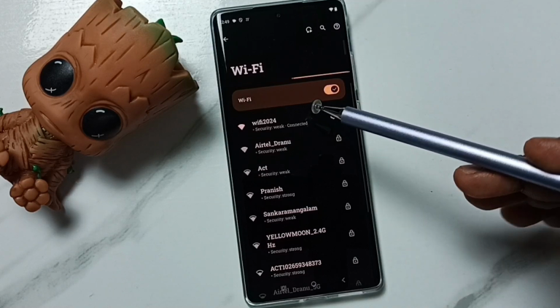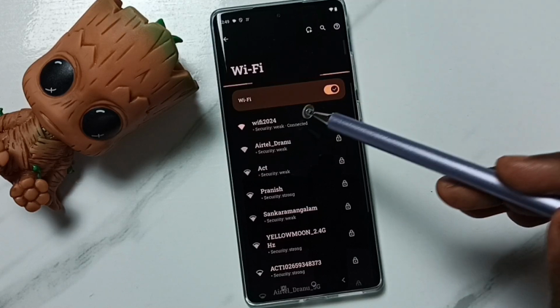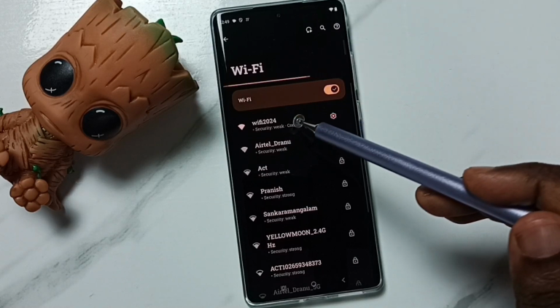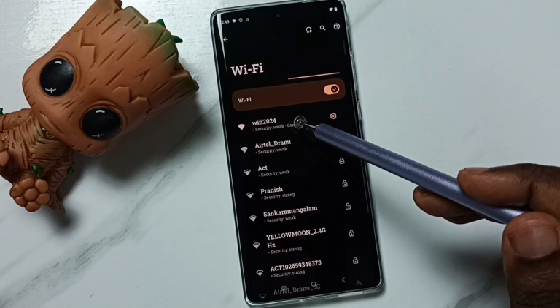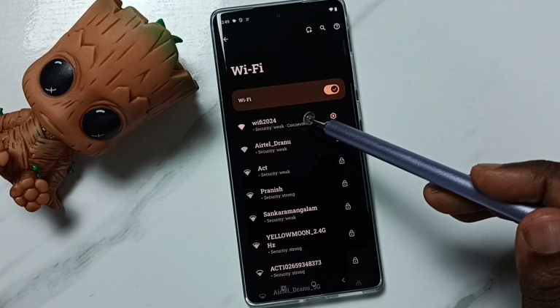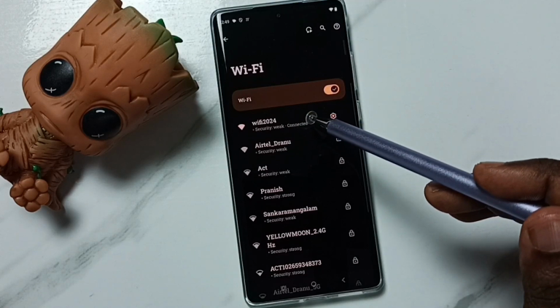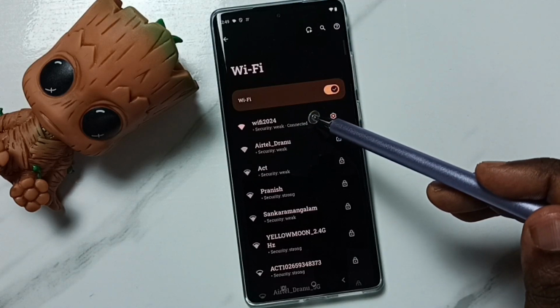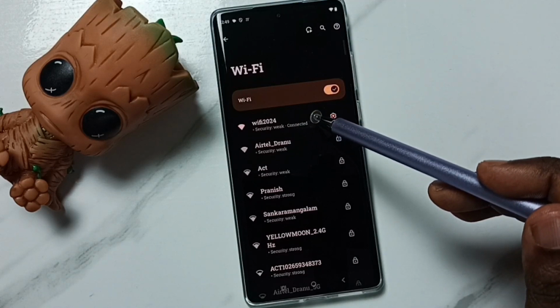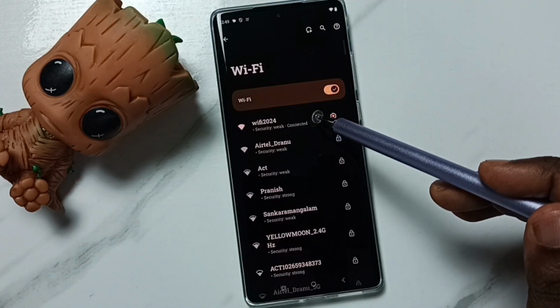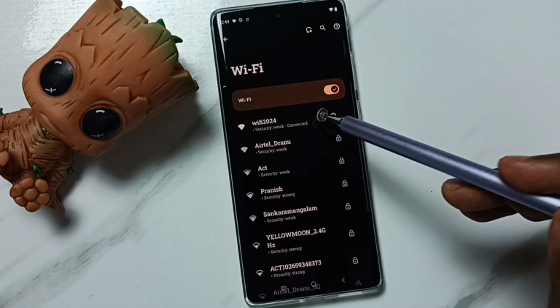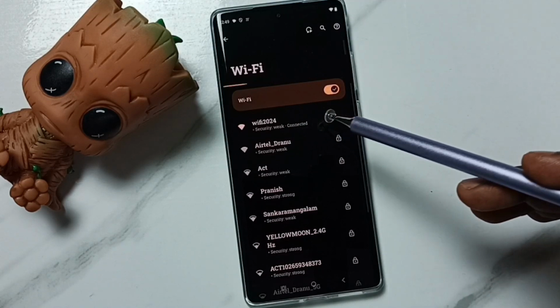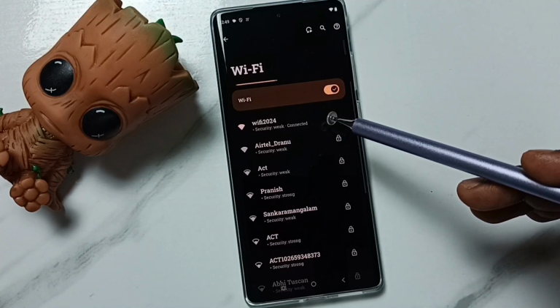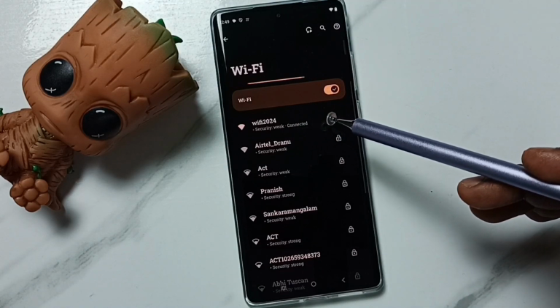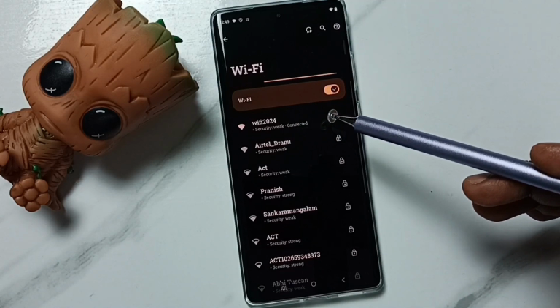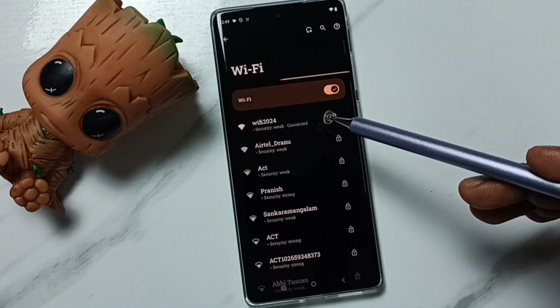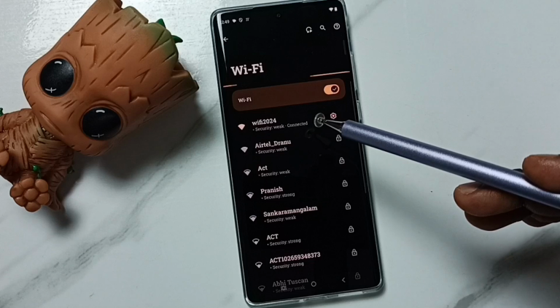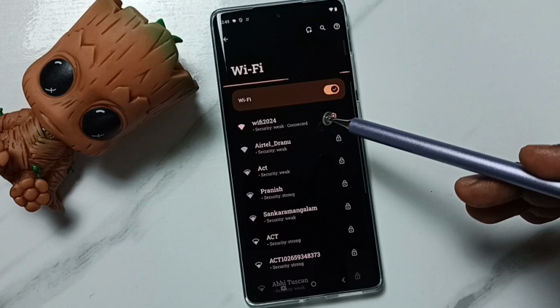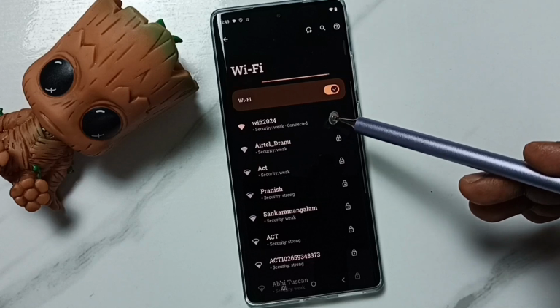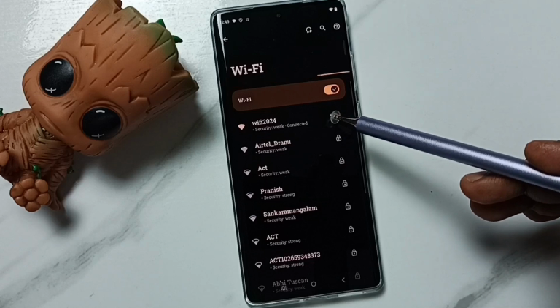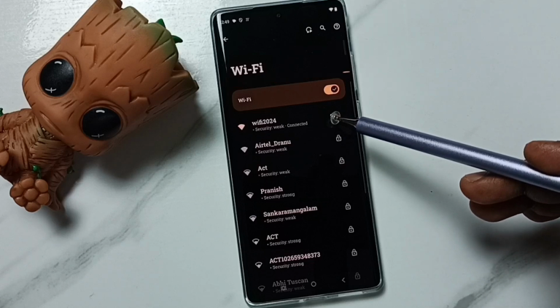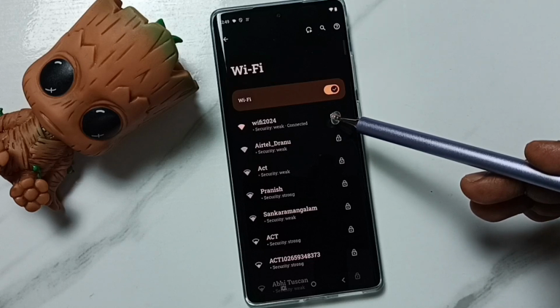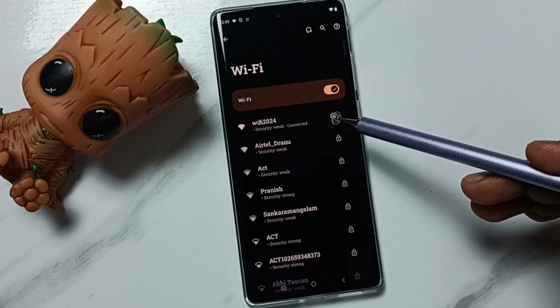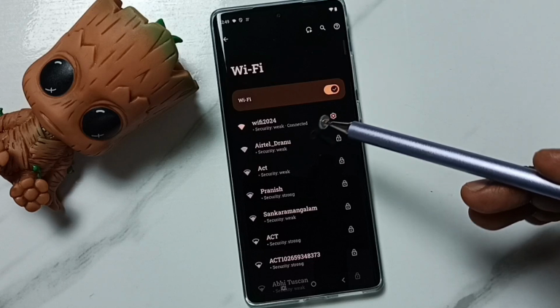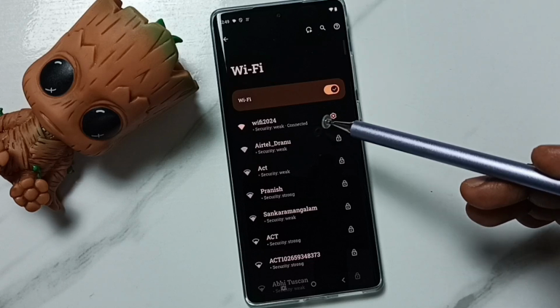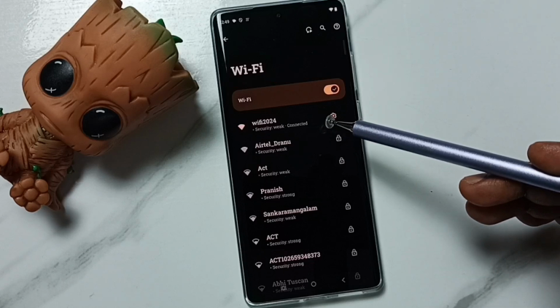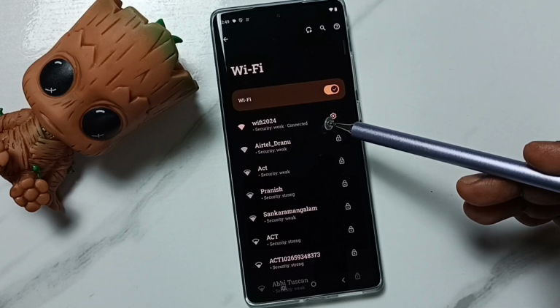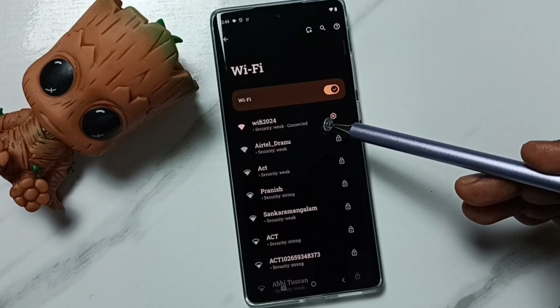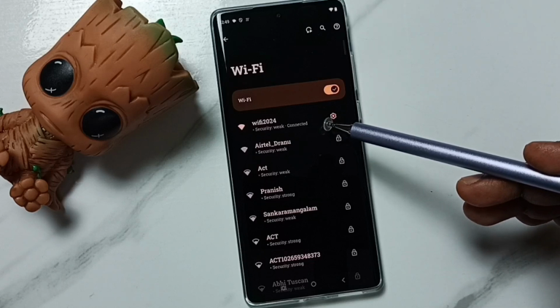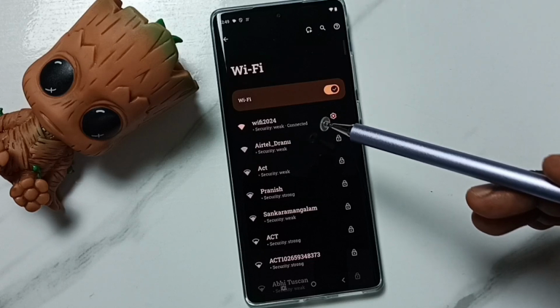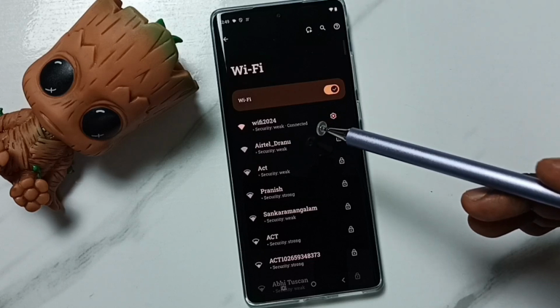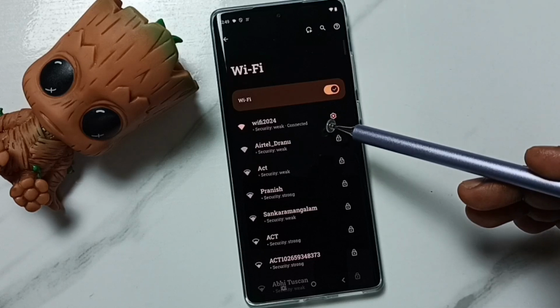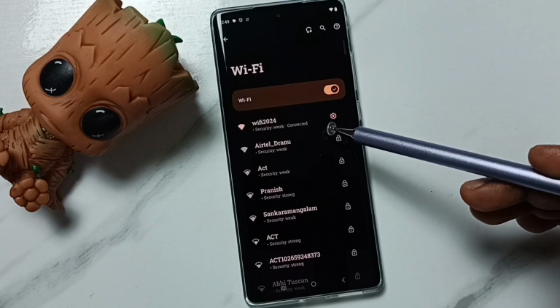So this is how we can forget a Wi-Fi network. I hope you have enjoyed this video. Please subscribe to this channel, and please like and share the video.